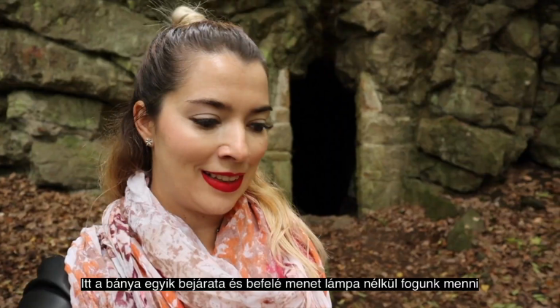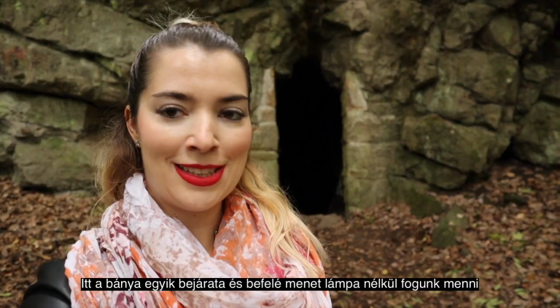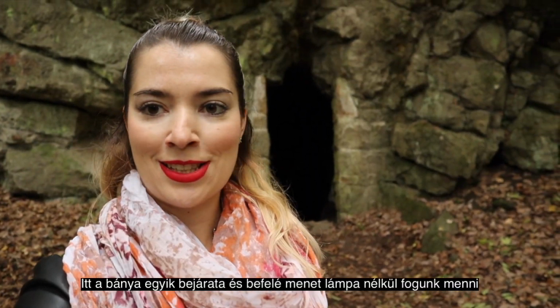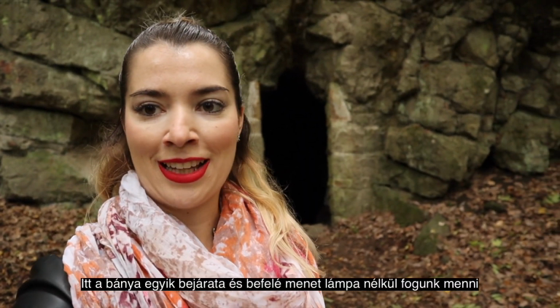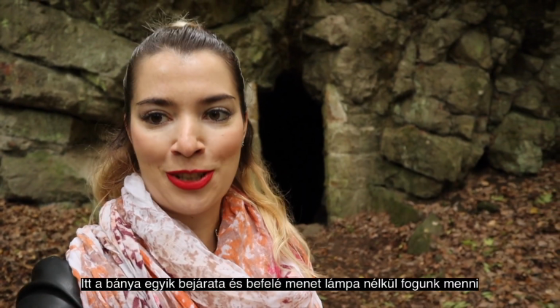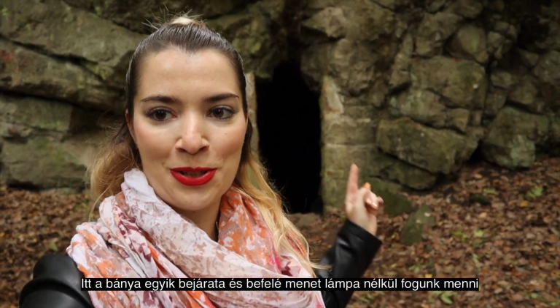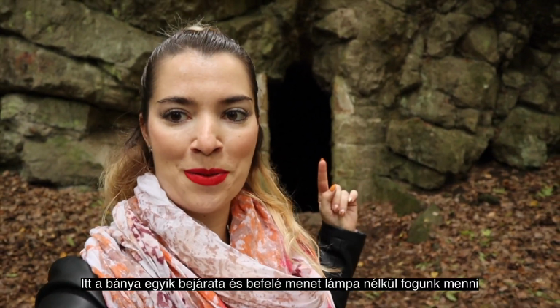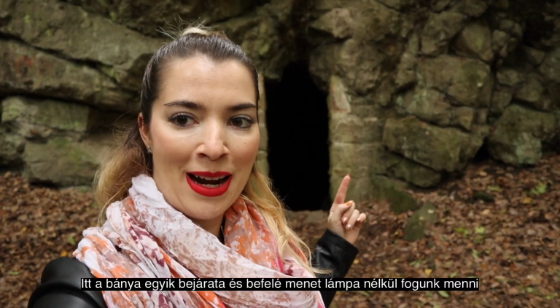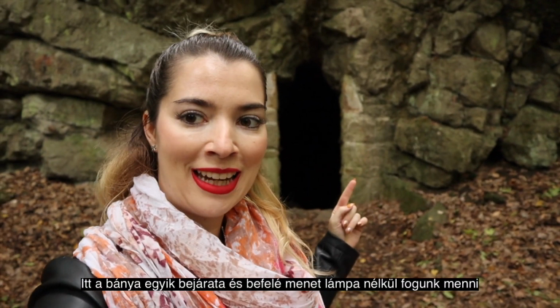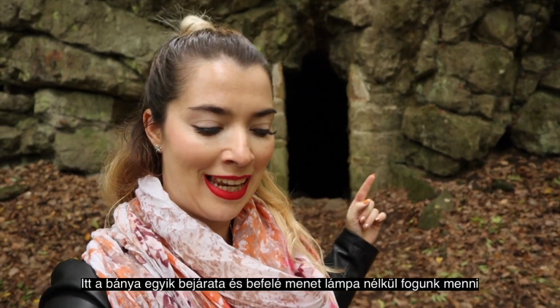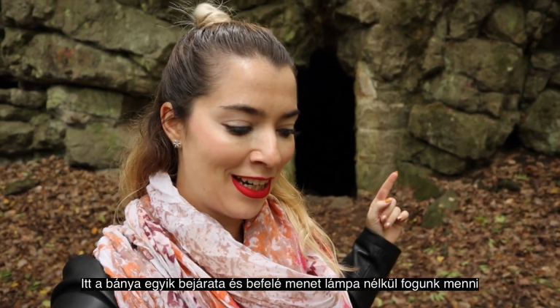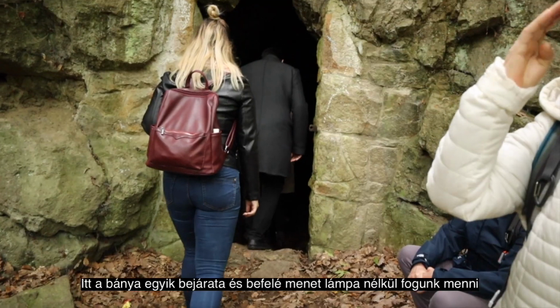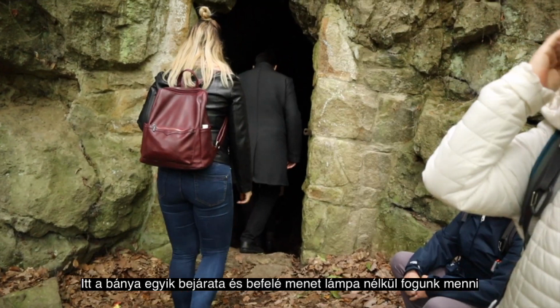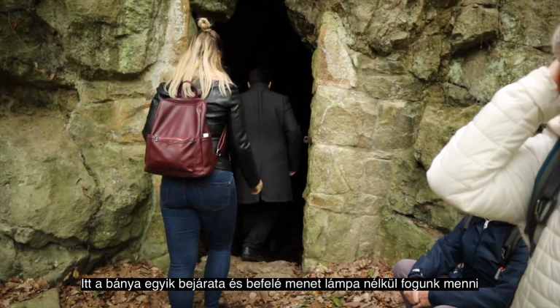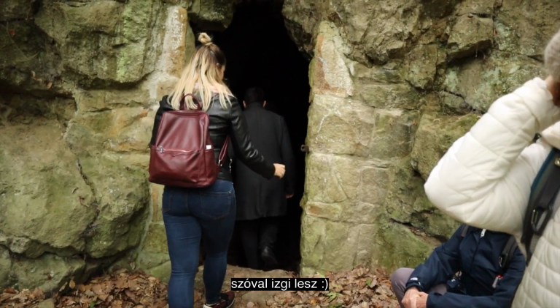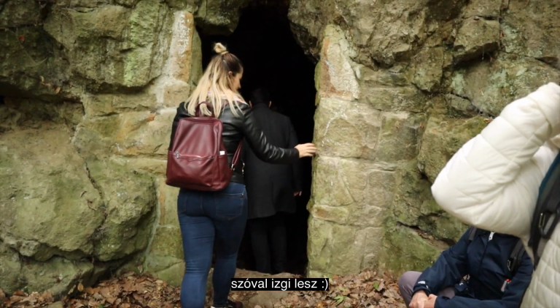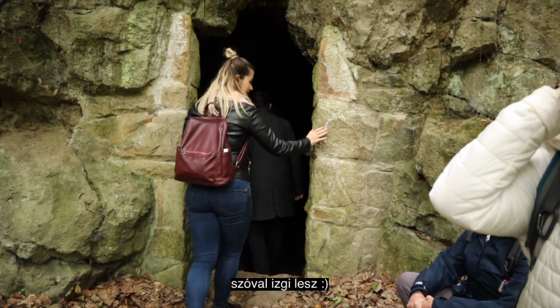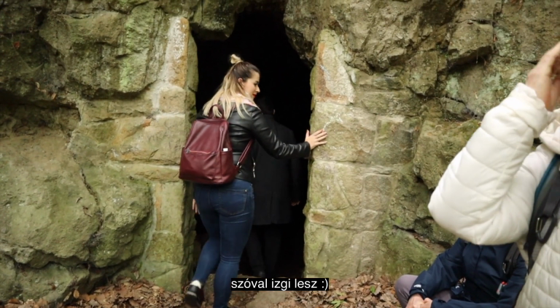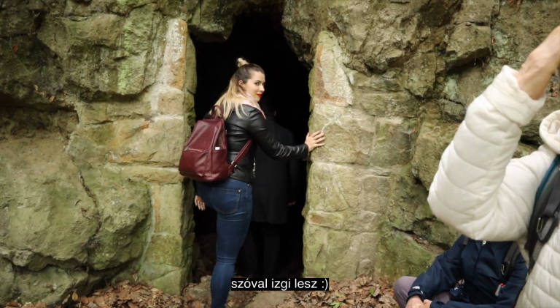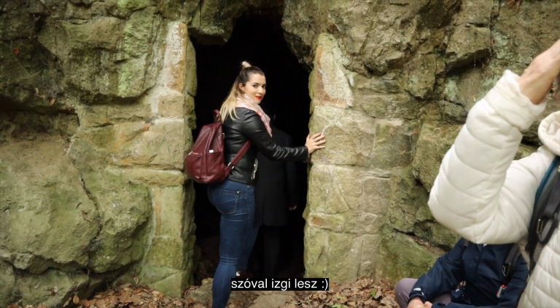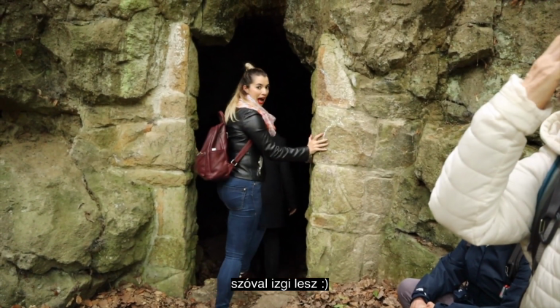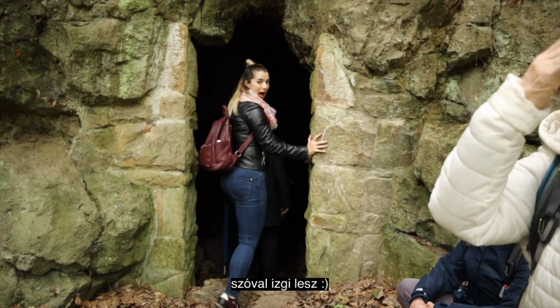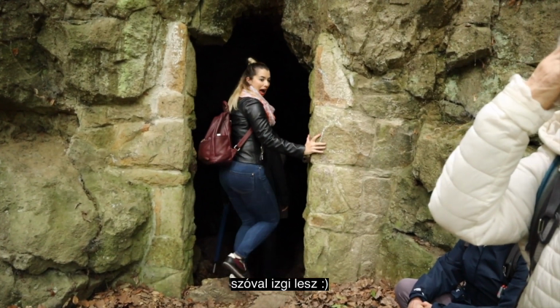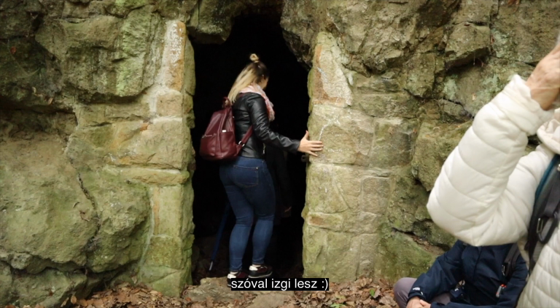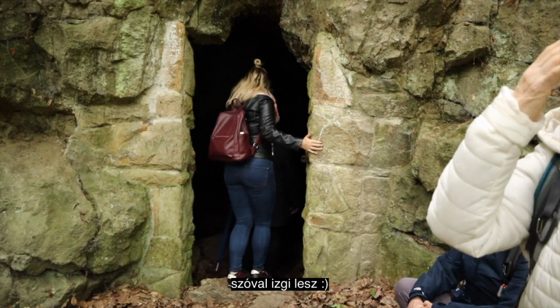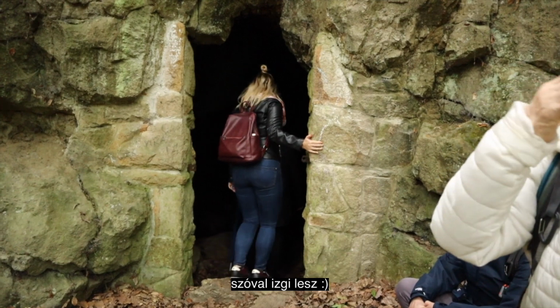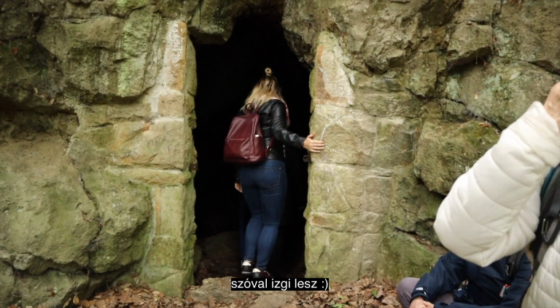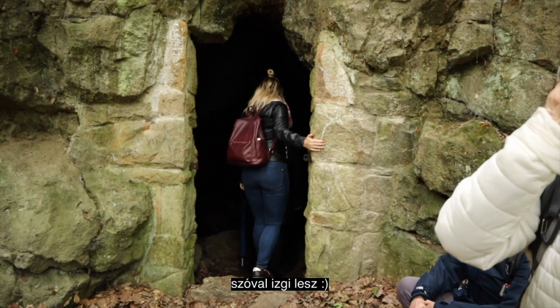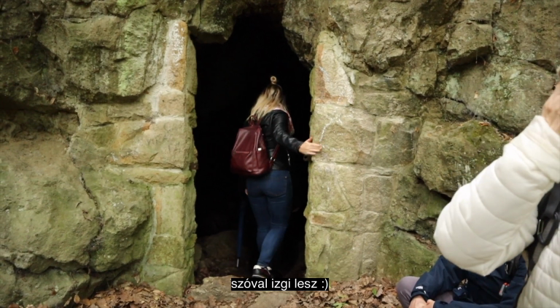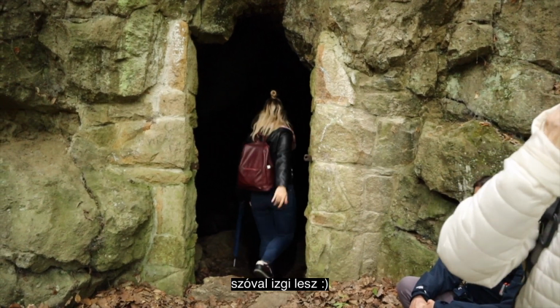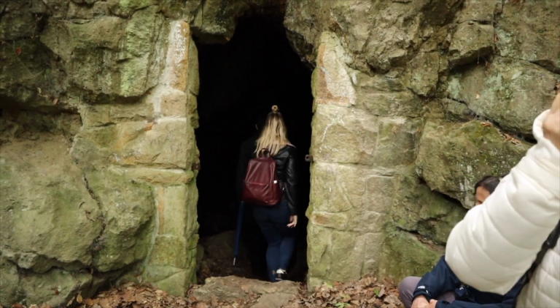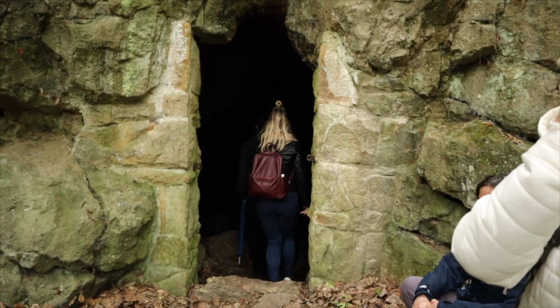Behind me is the entrance of the mine and we are going to visit it without light, so it's going to be spooky!